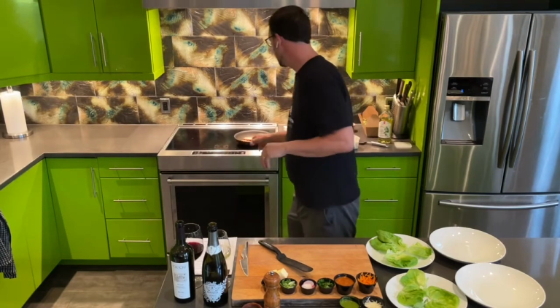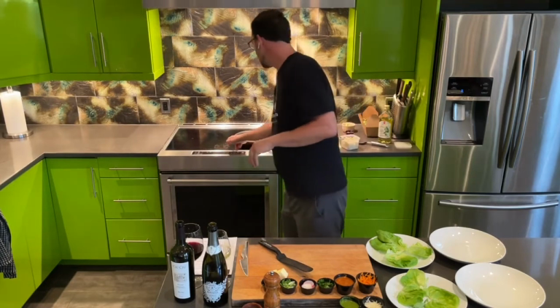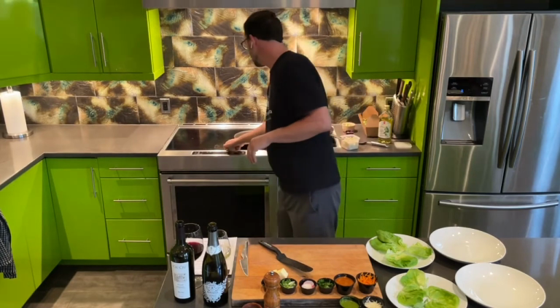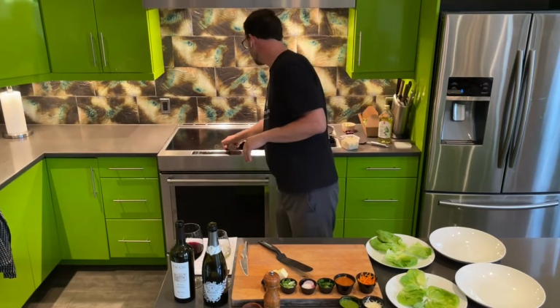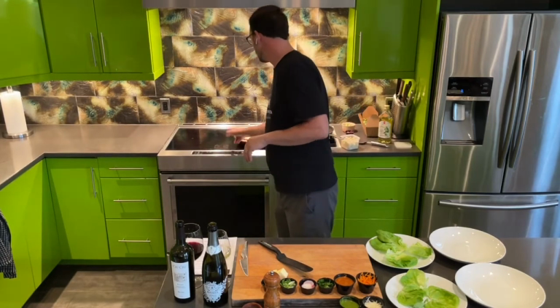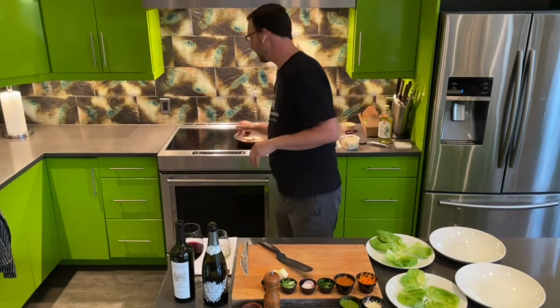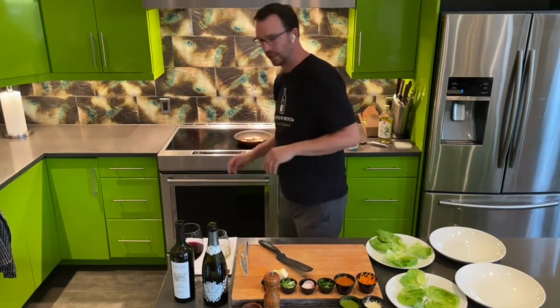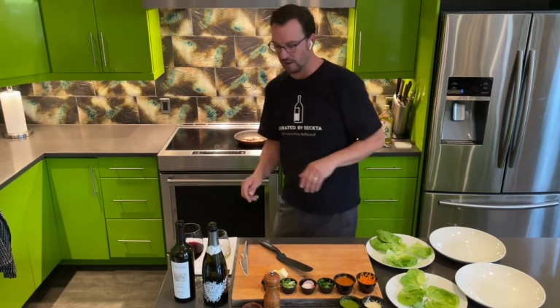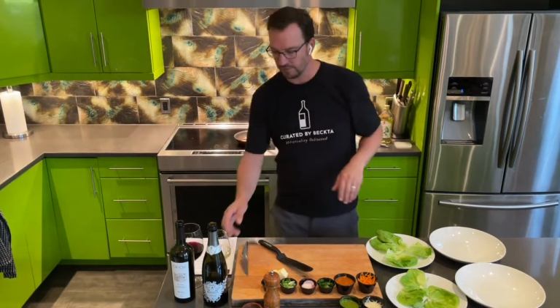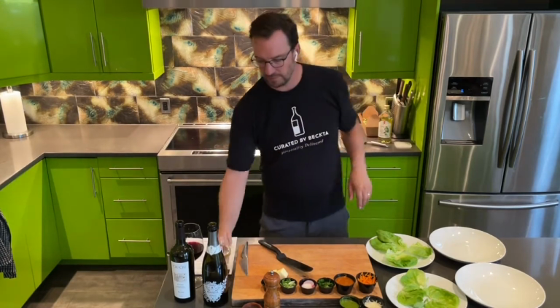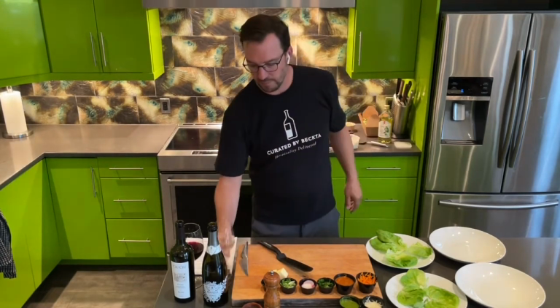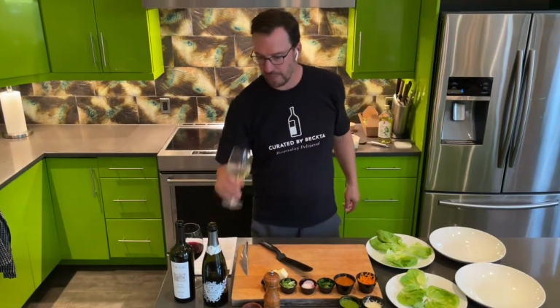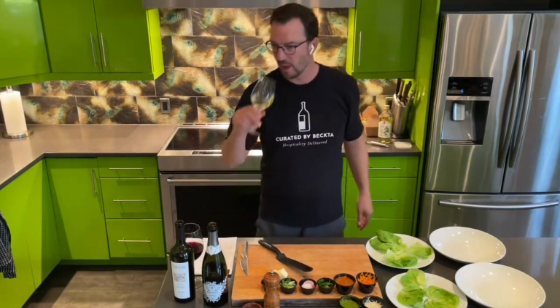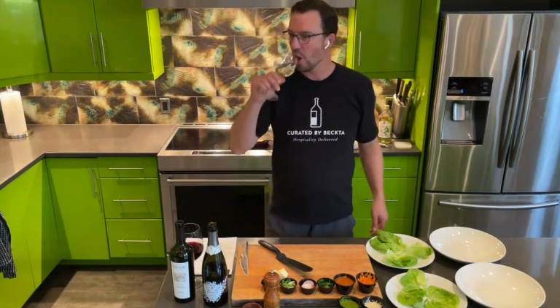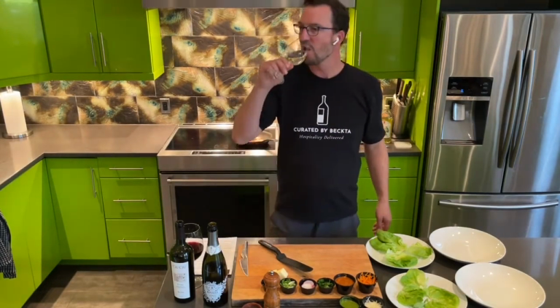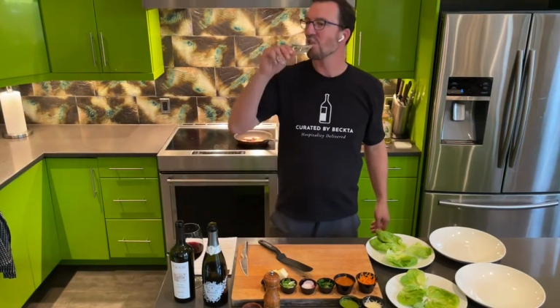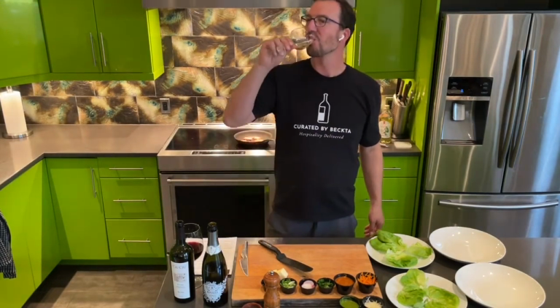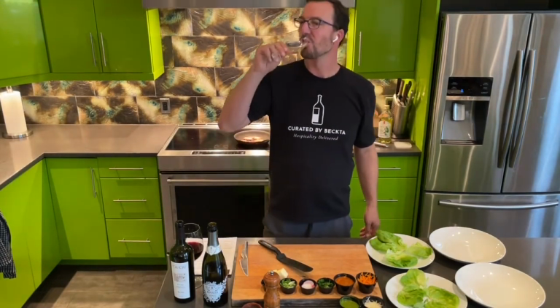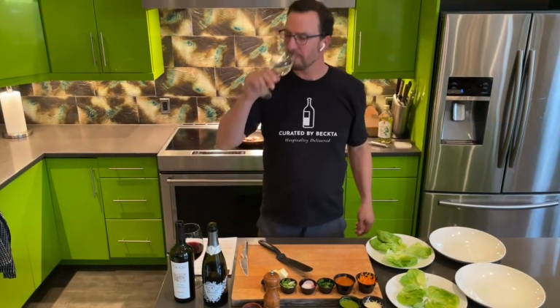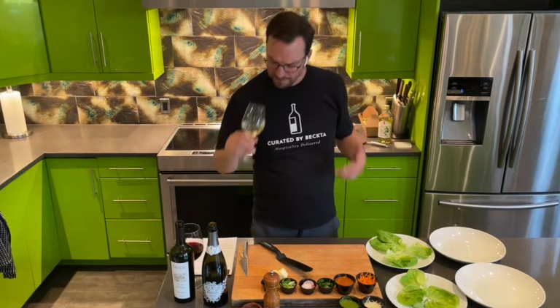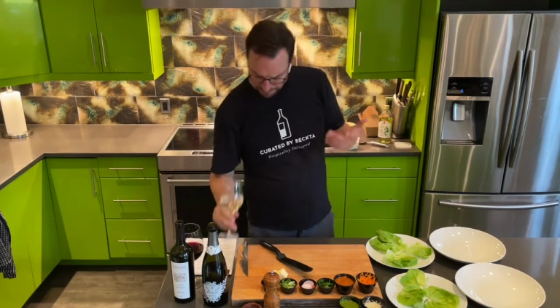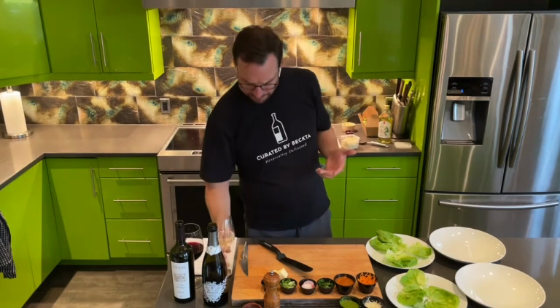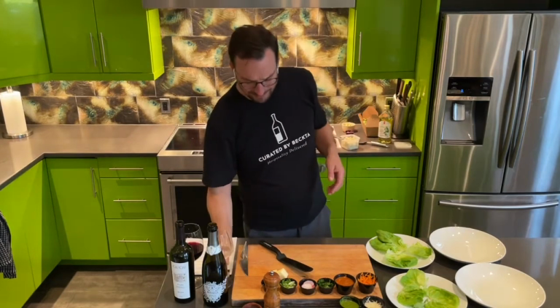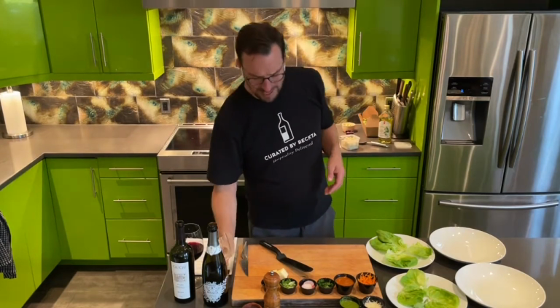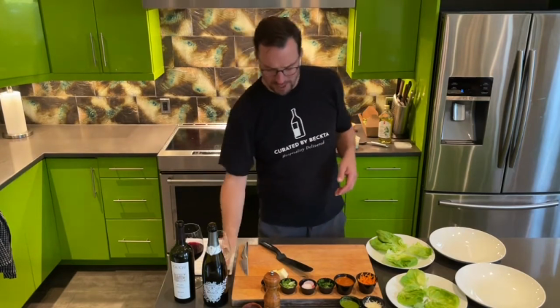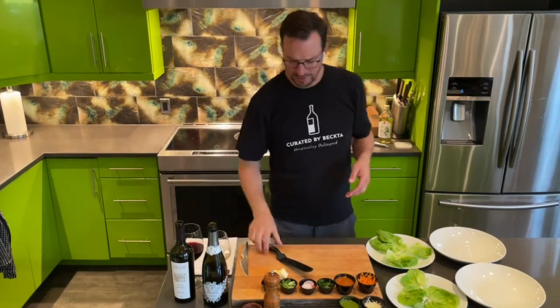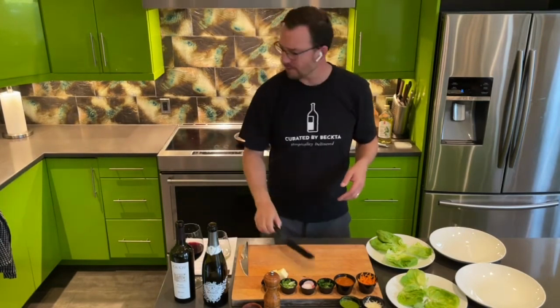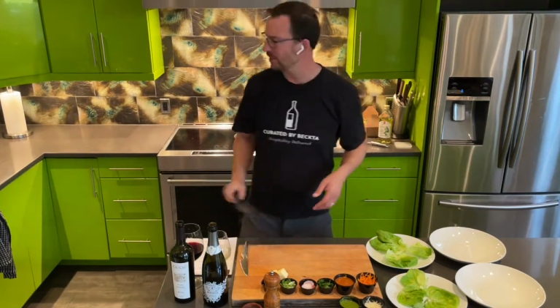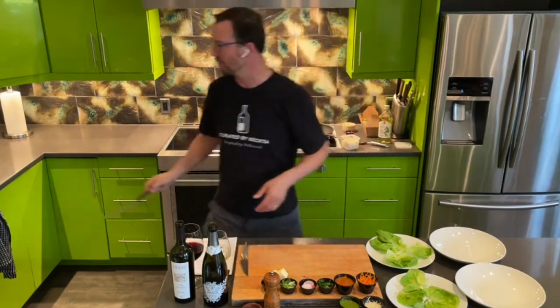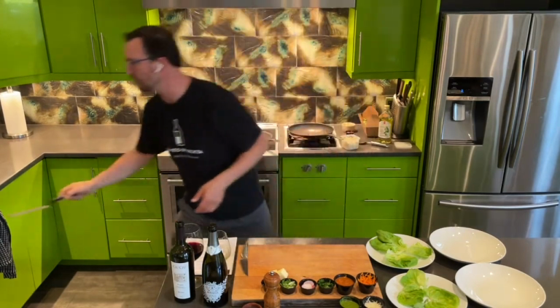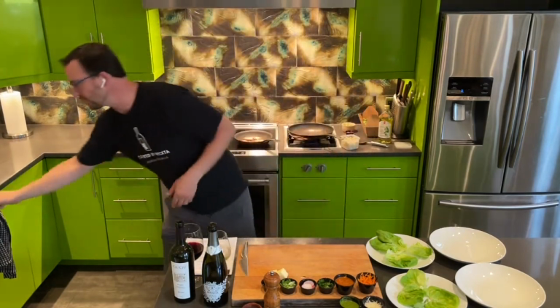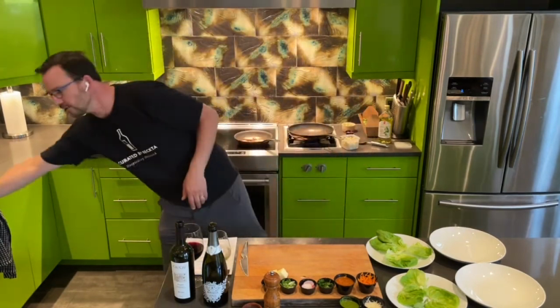I'm going to turn the pork belly off. Have another sip of this beautiful prosecco.